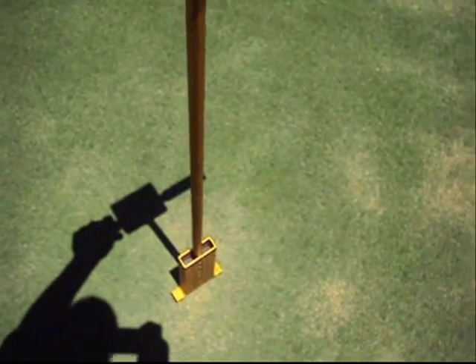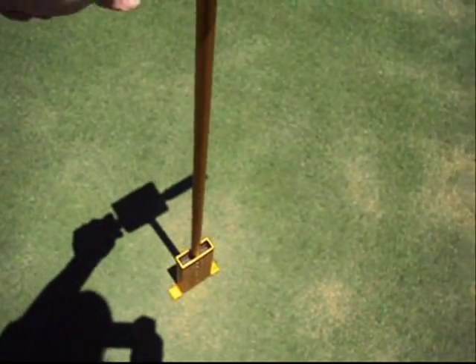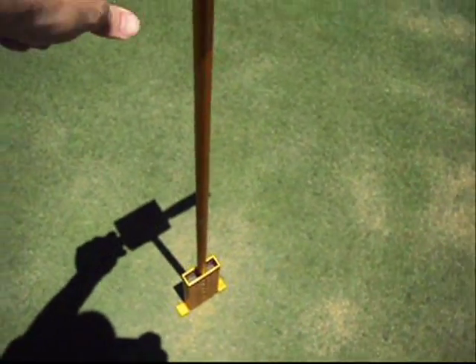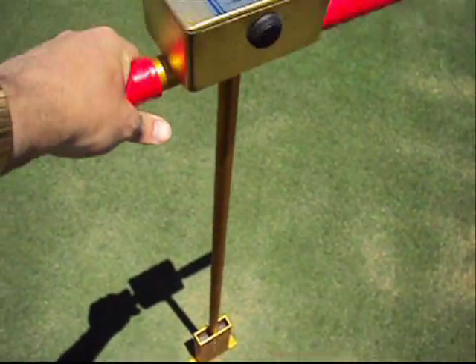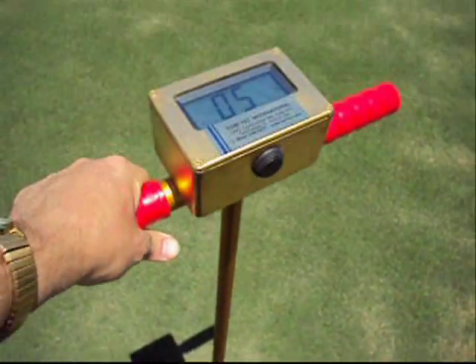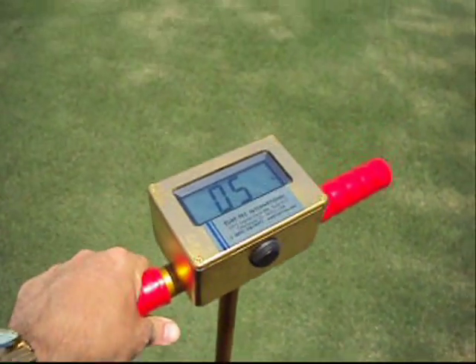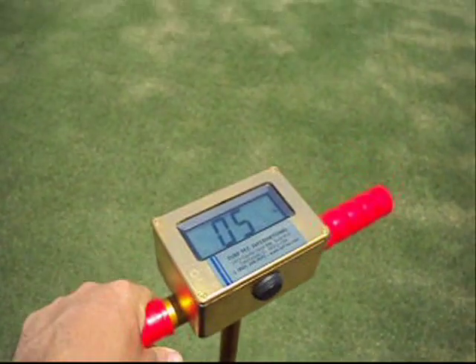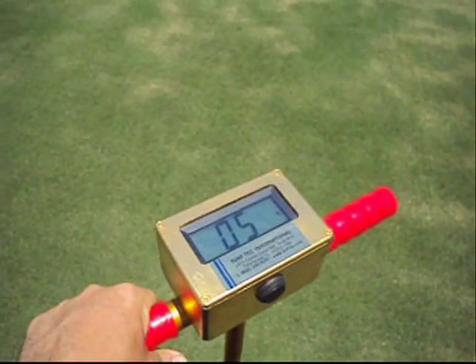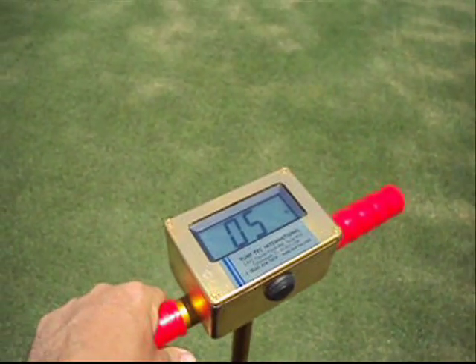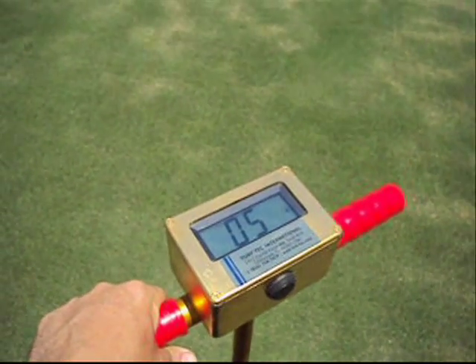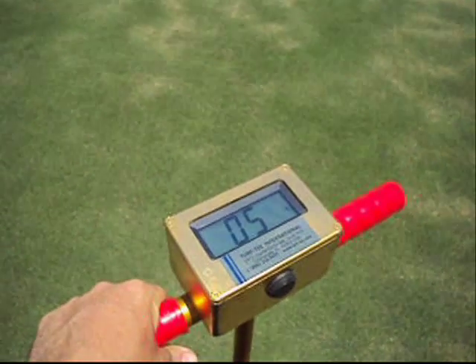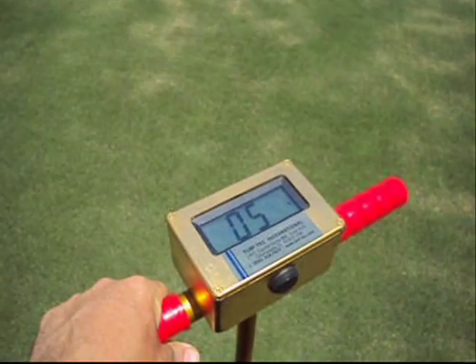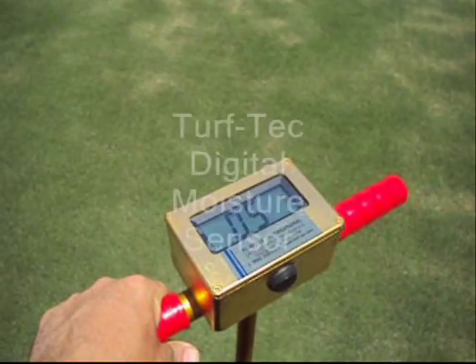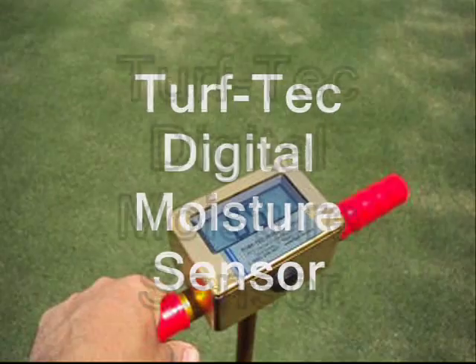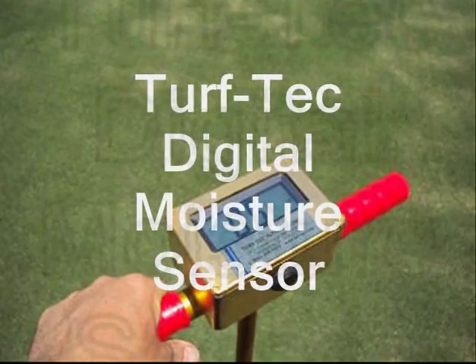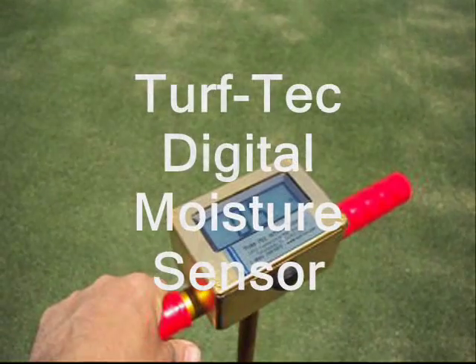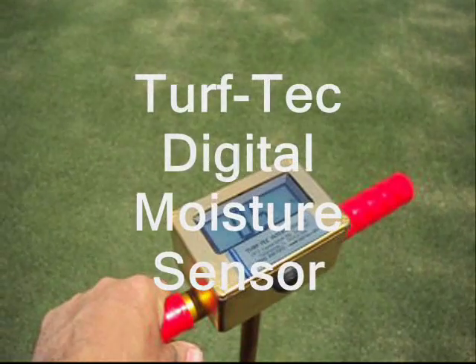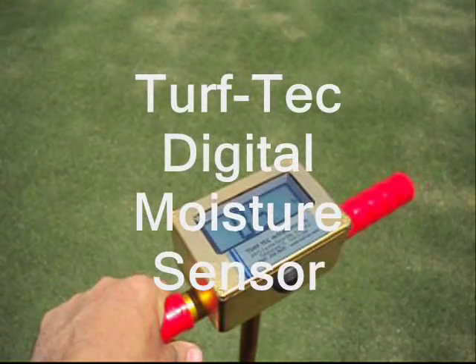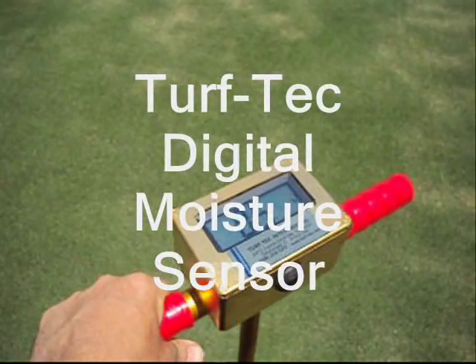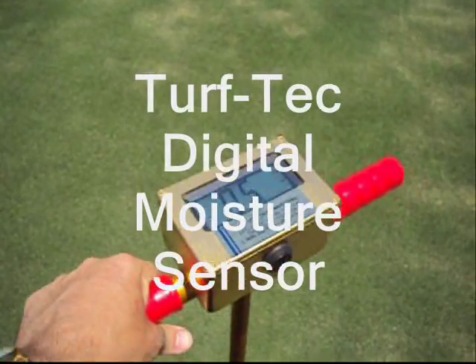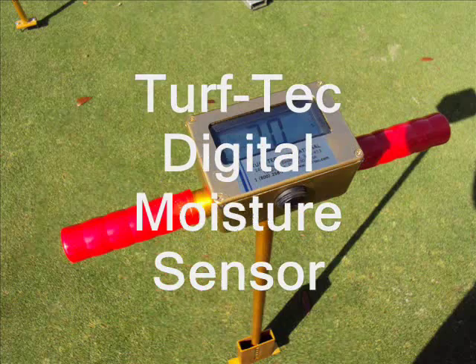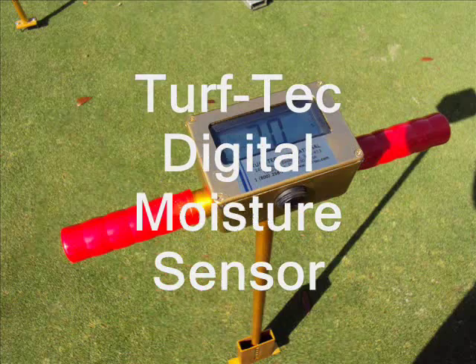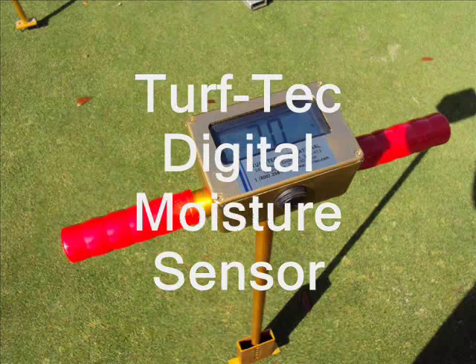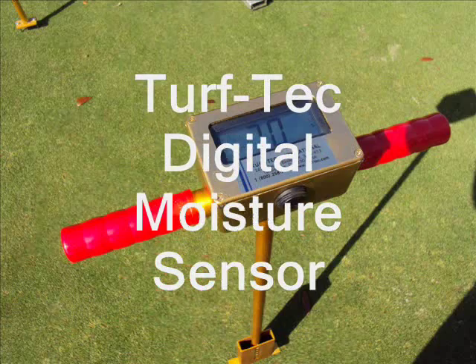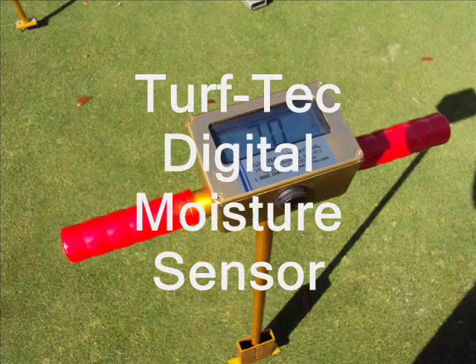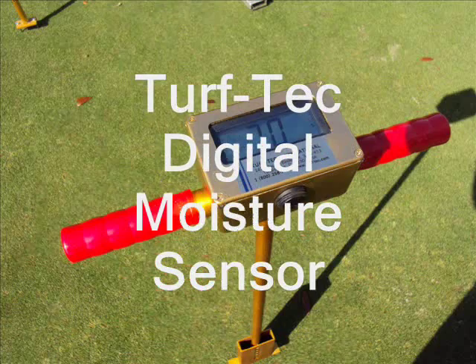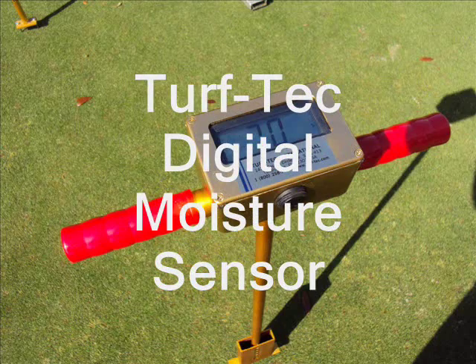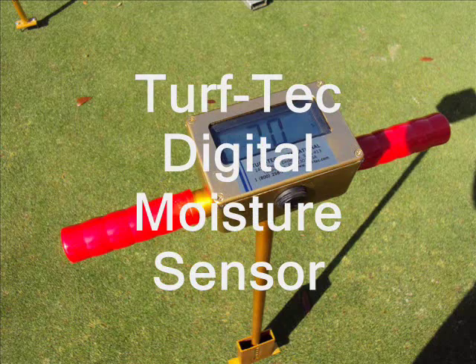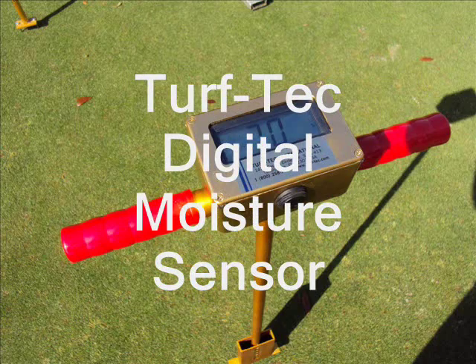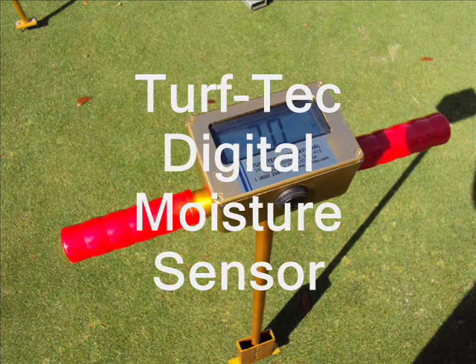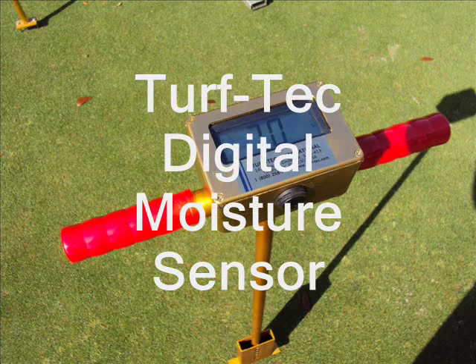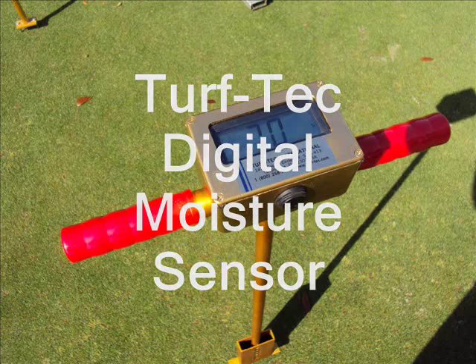Visit us online at TurfTac.com for more information on the TurfTac Digital Moisture Sensor.